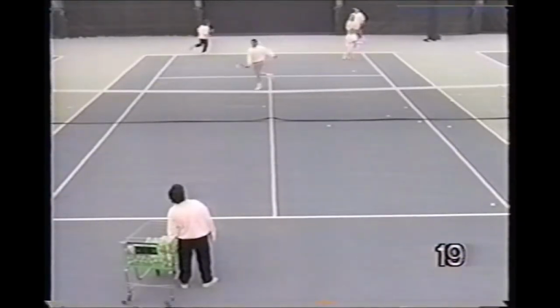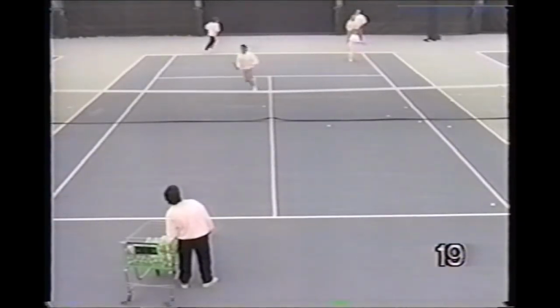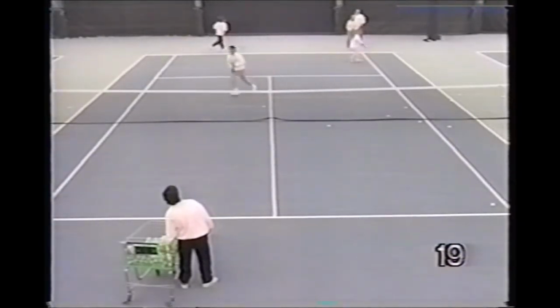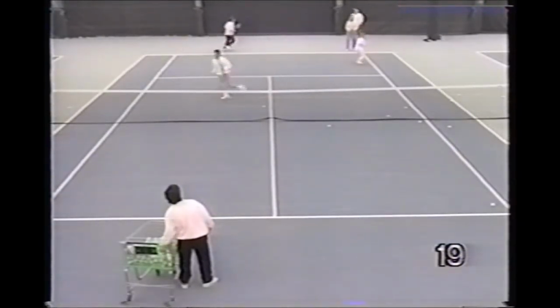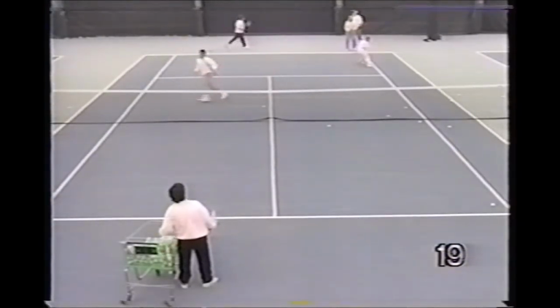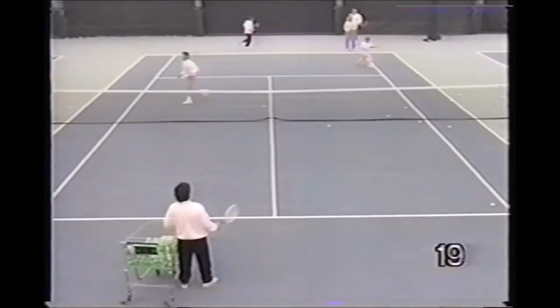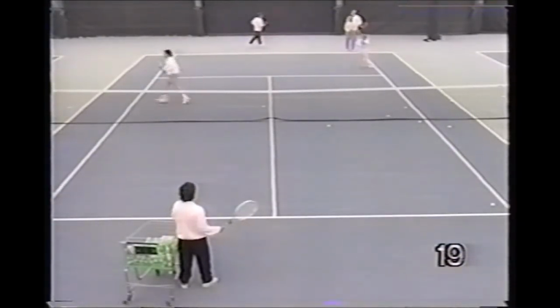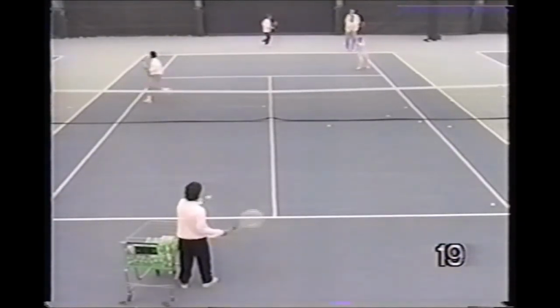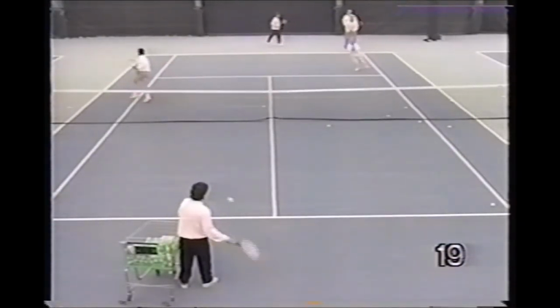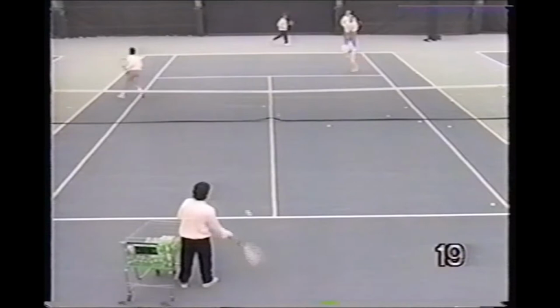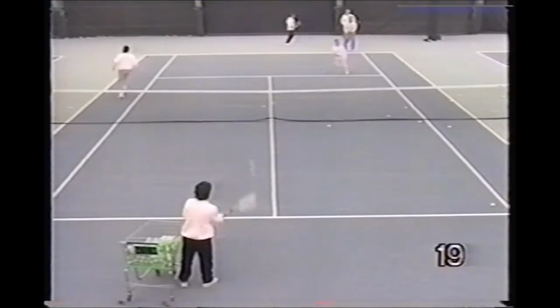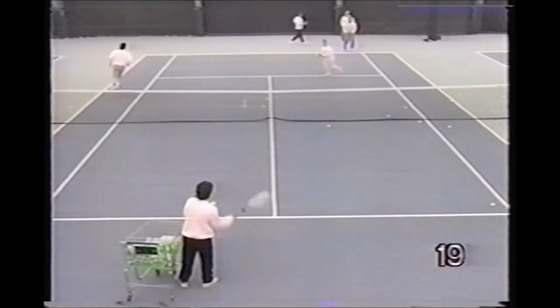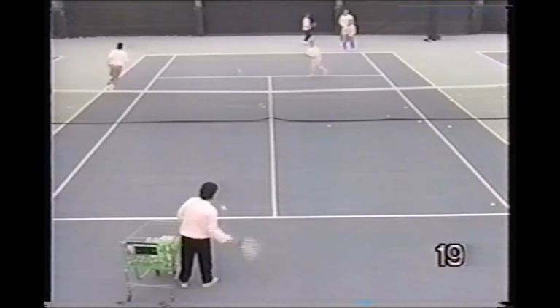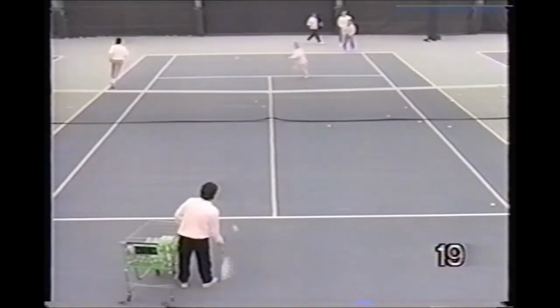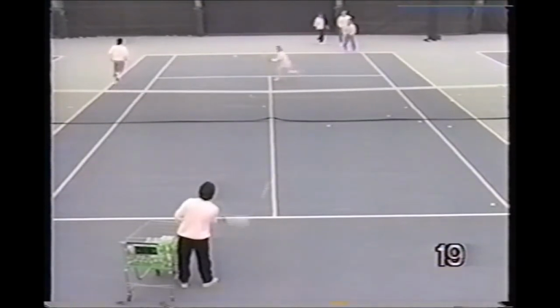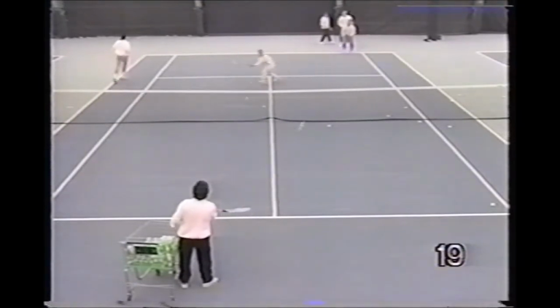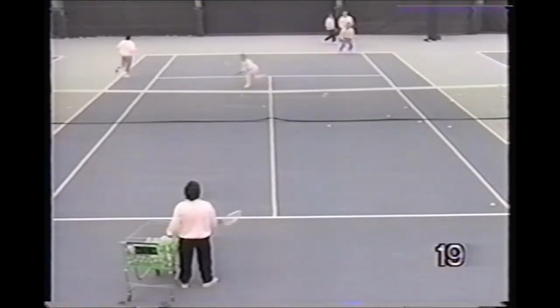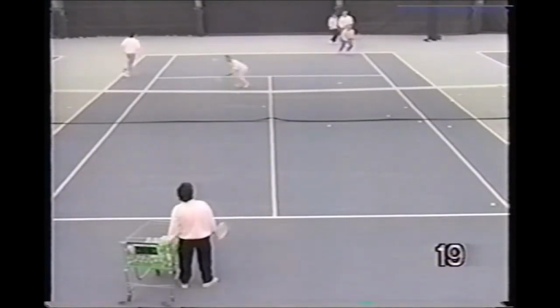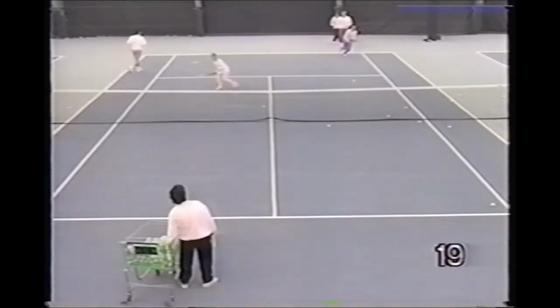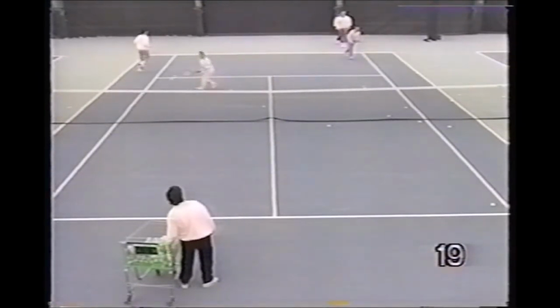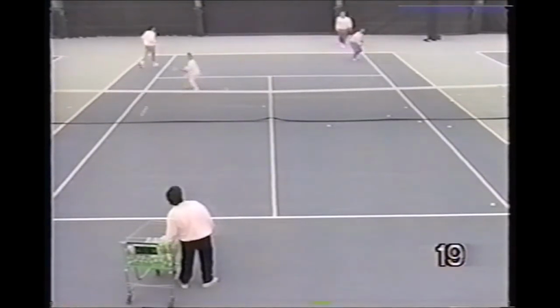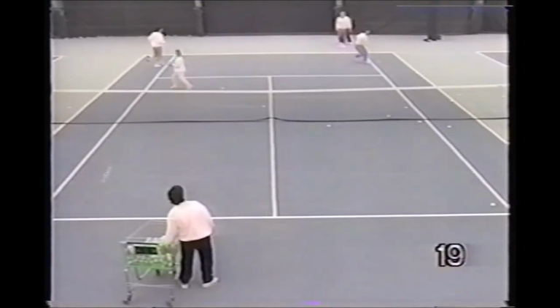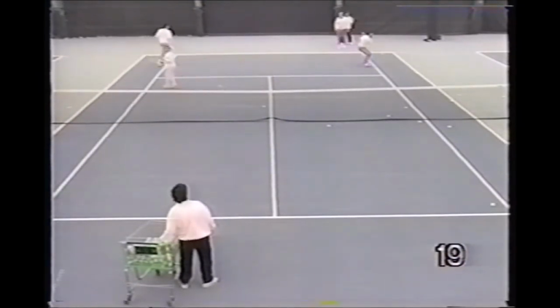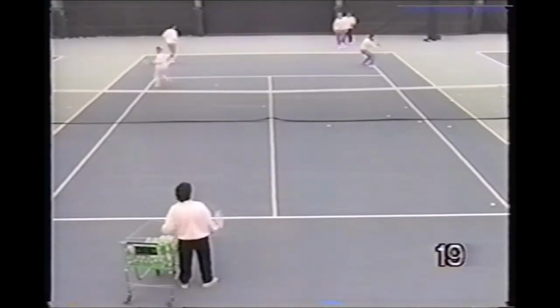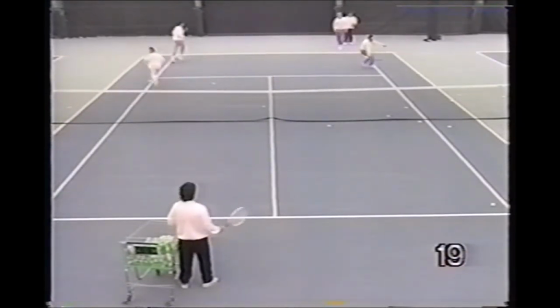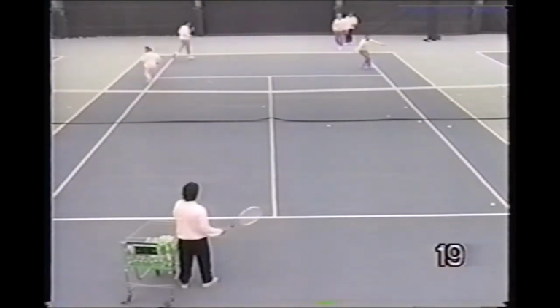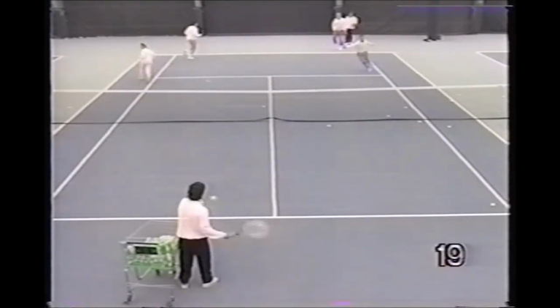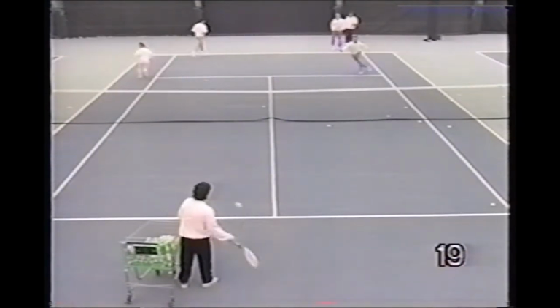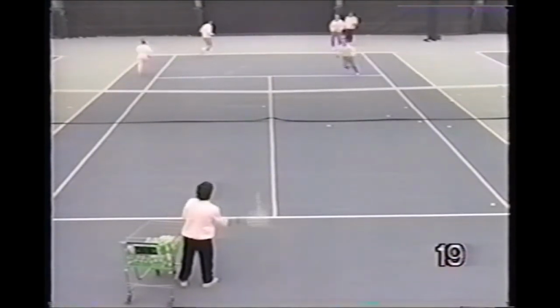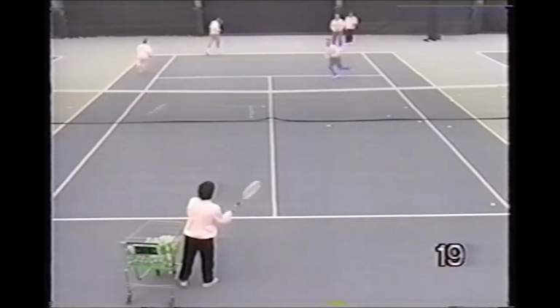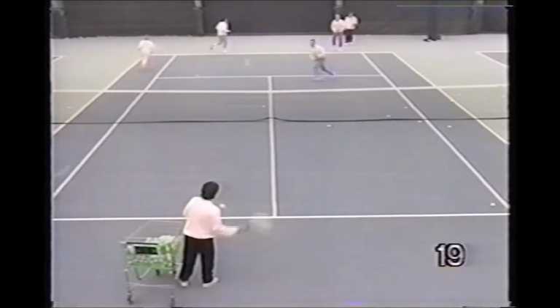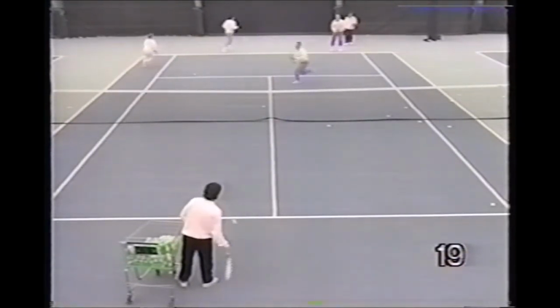Here the pro feeds a backhand short ball. Players come in and hit a forehand volley out of the air.